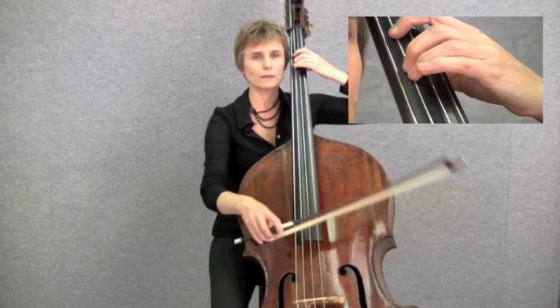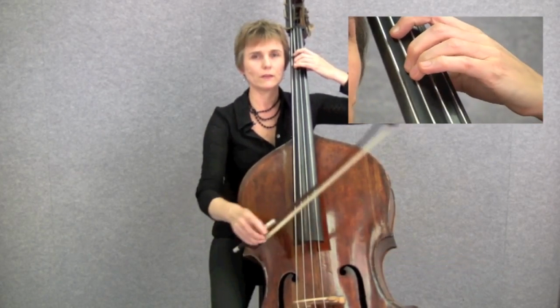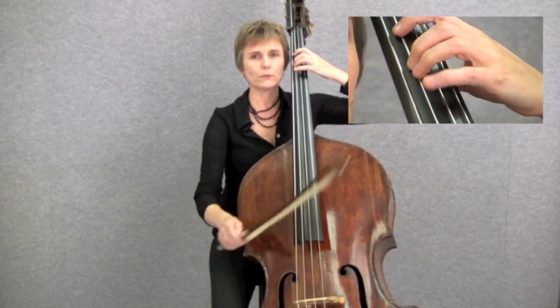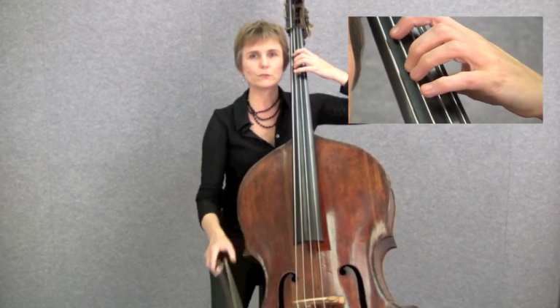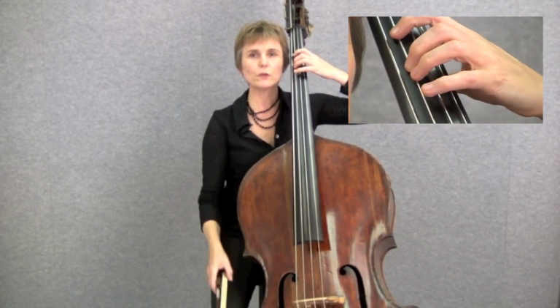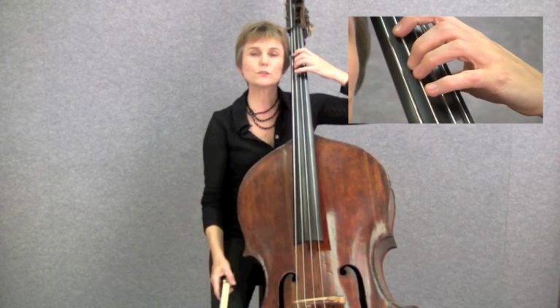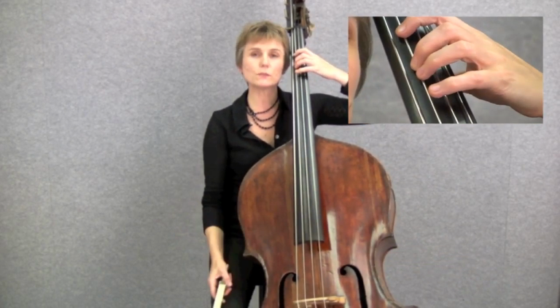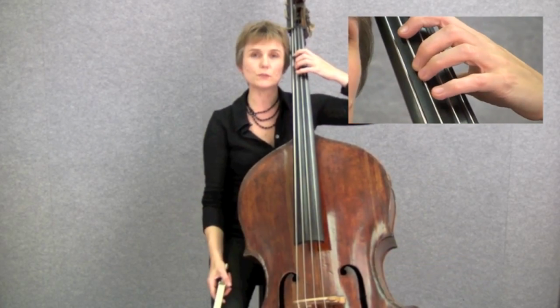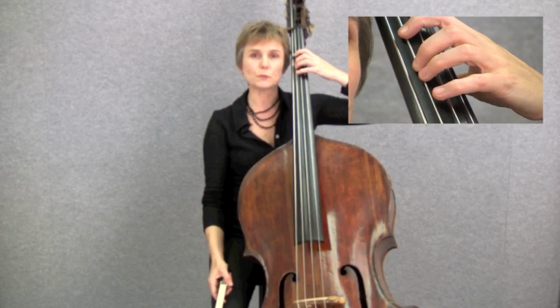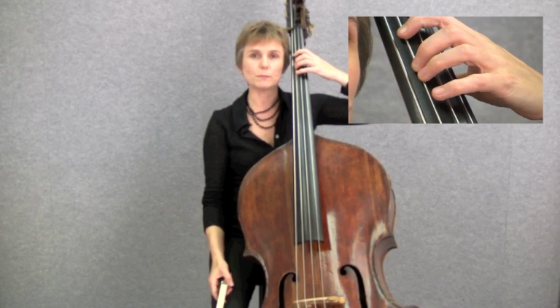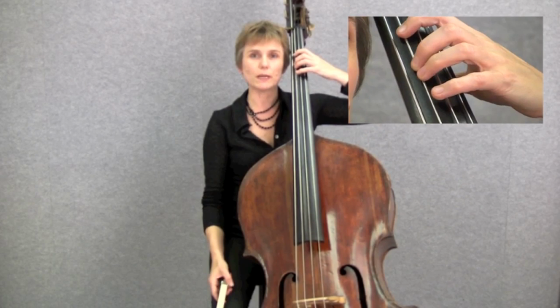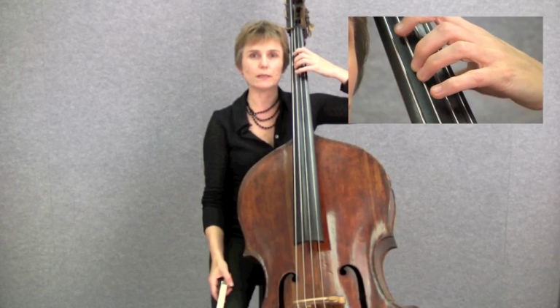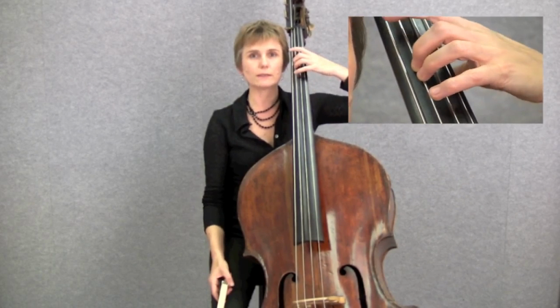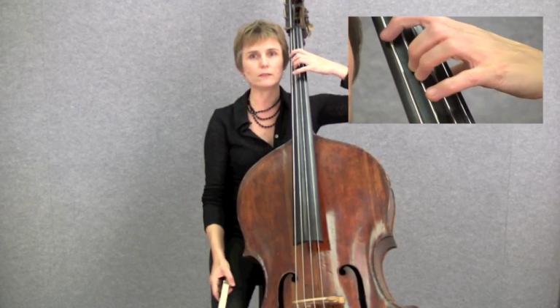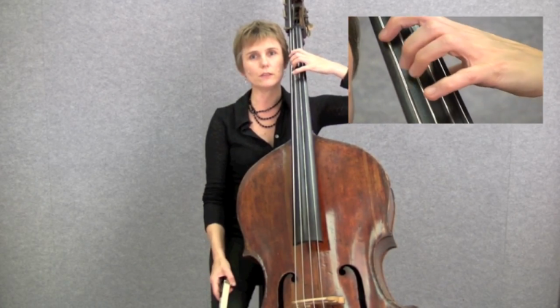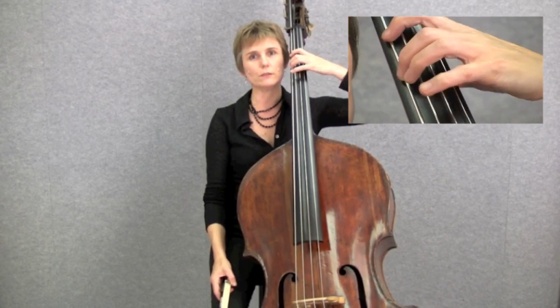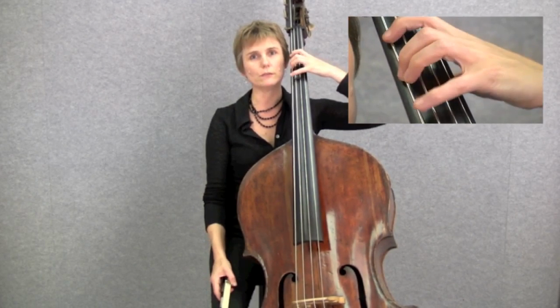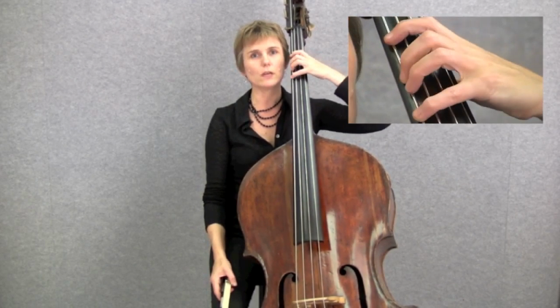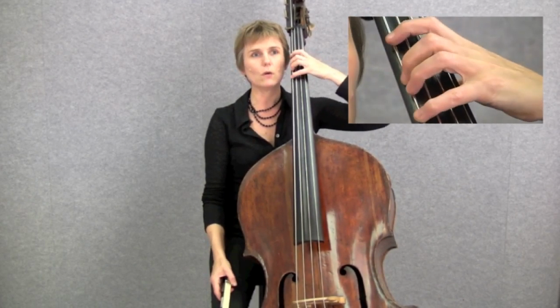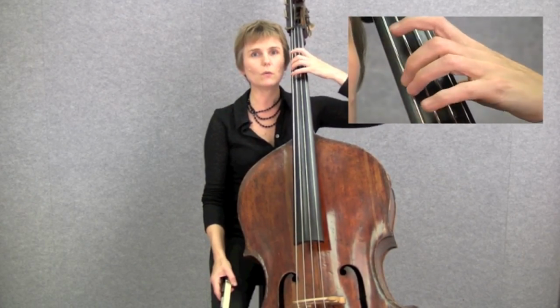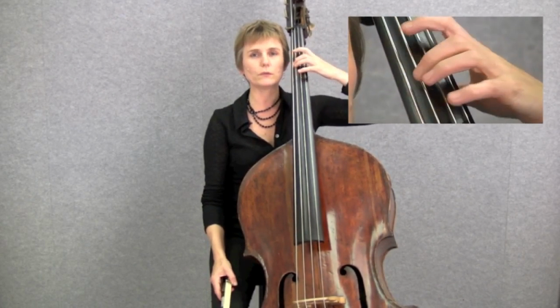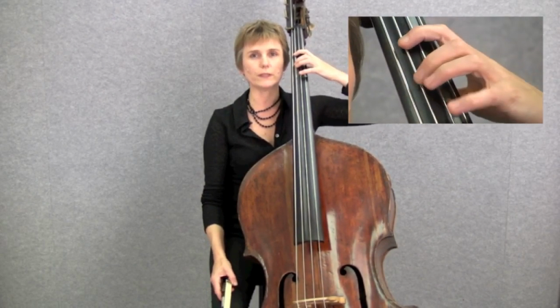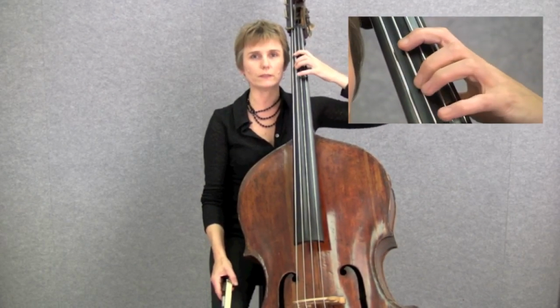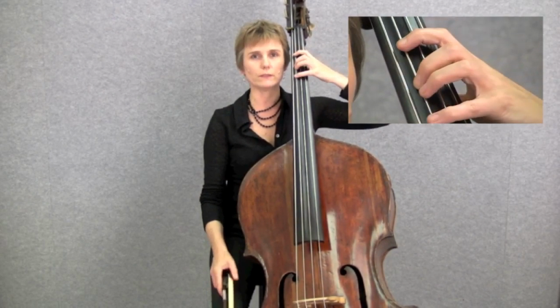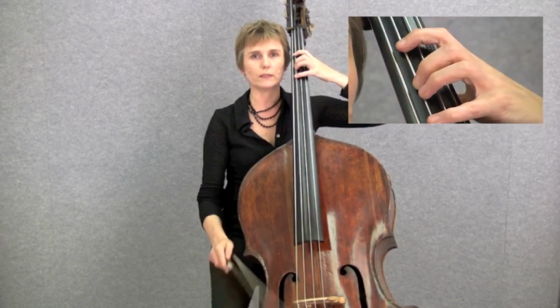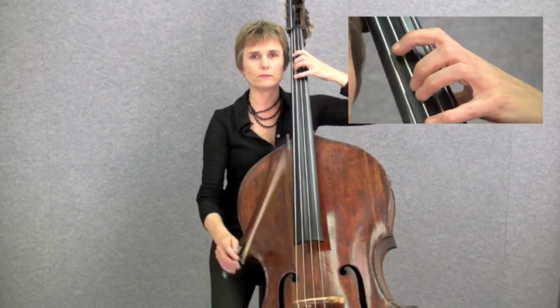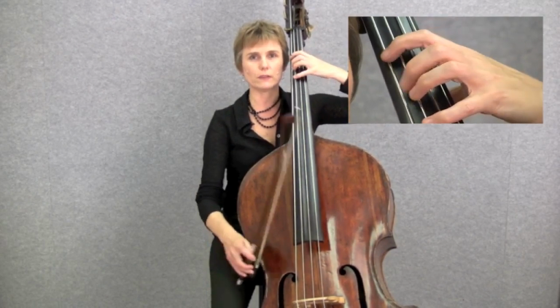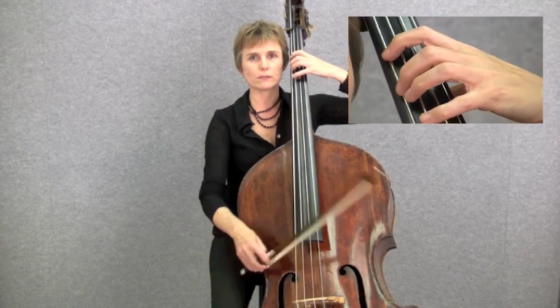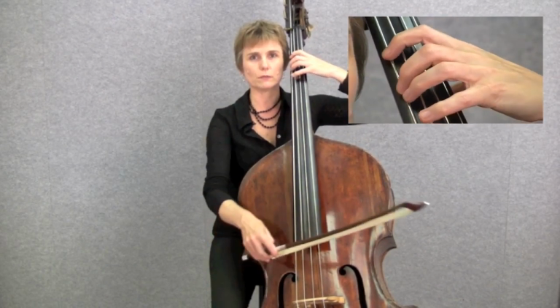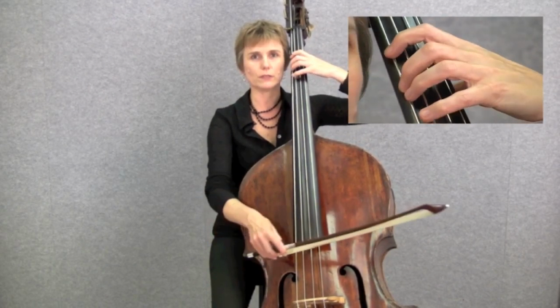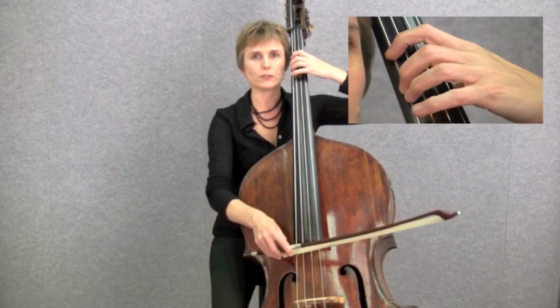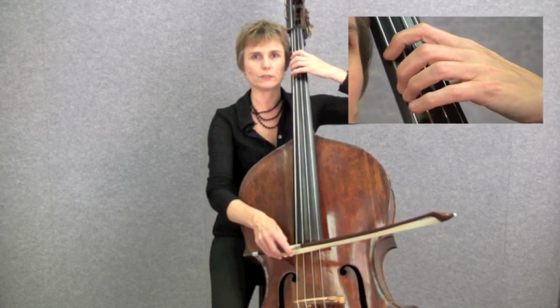Of course, most of the music we play is going to use all the fingers in various combinations.